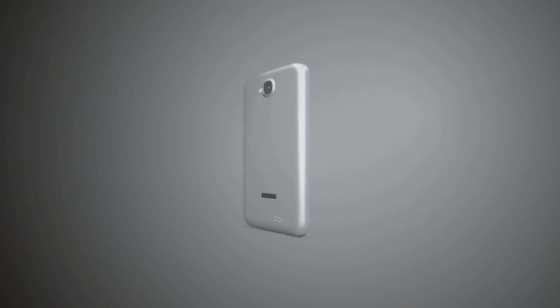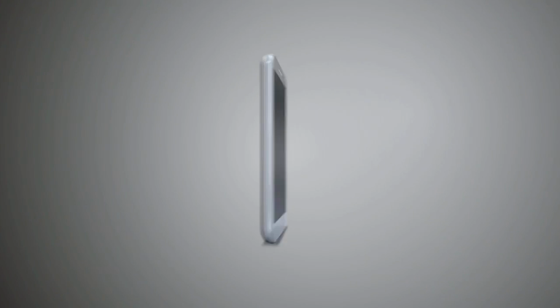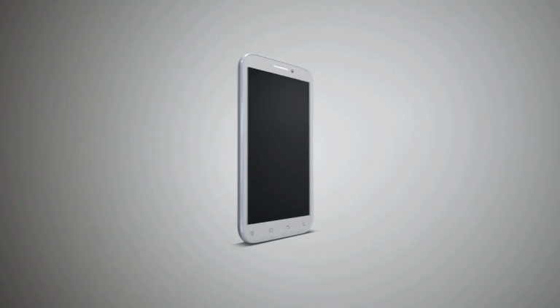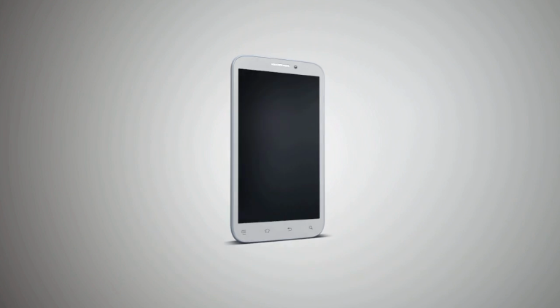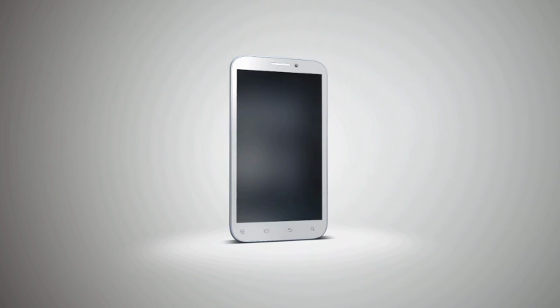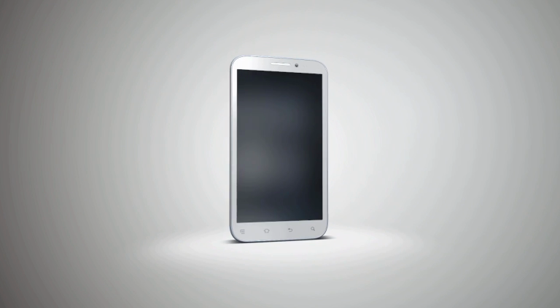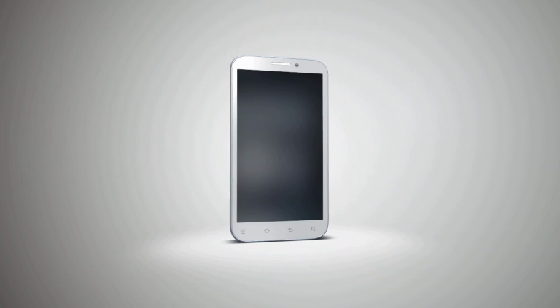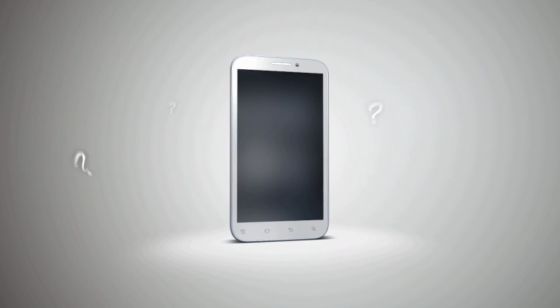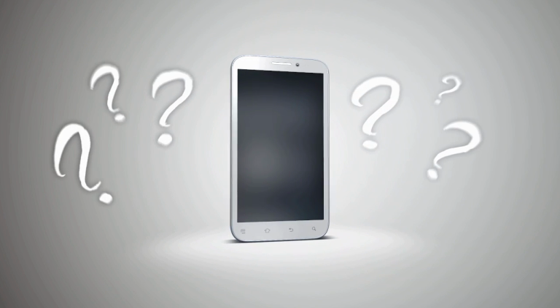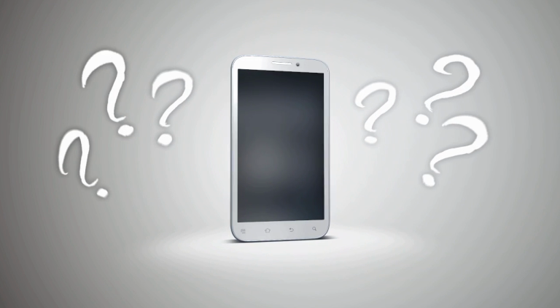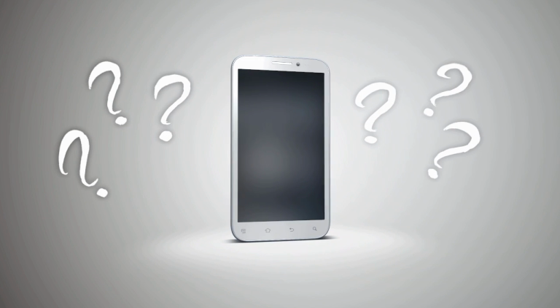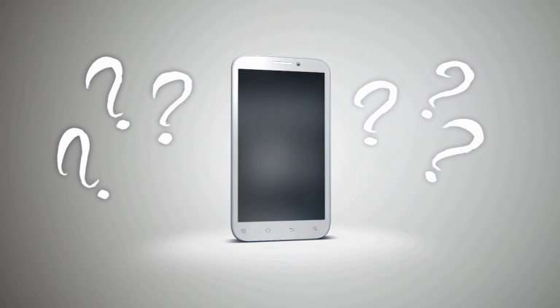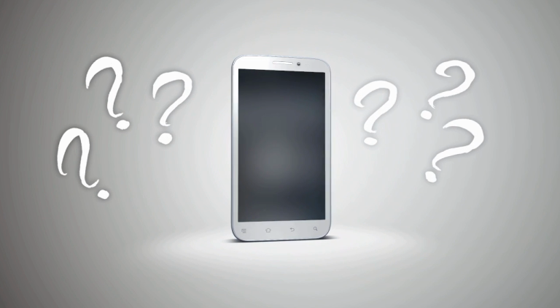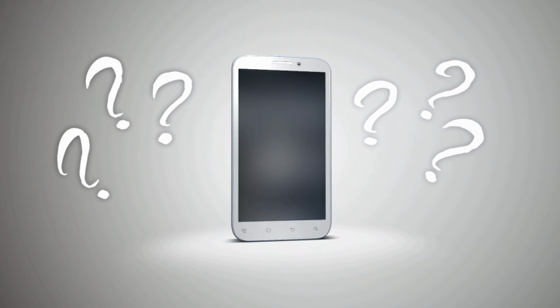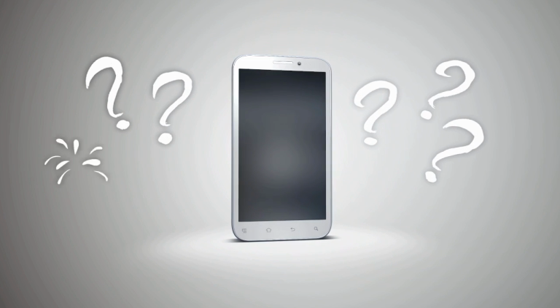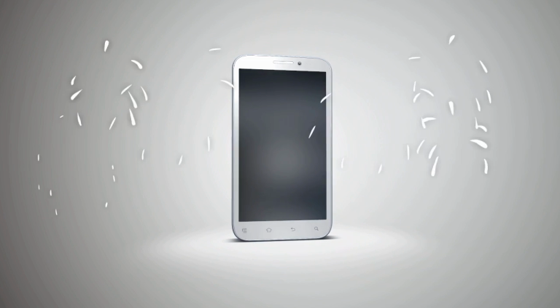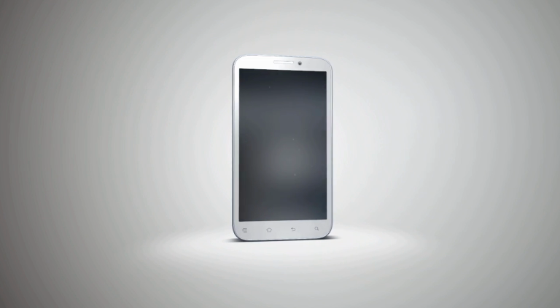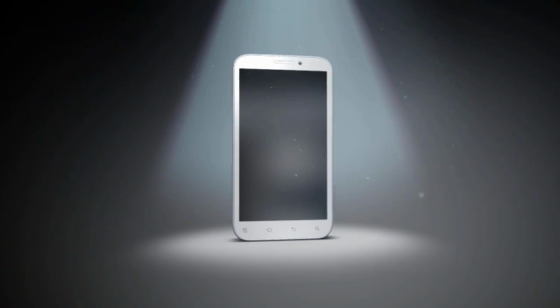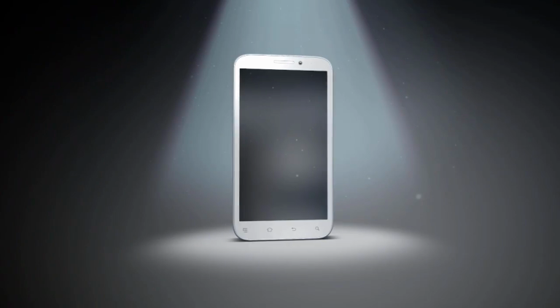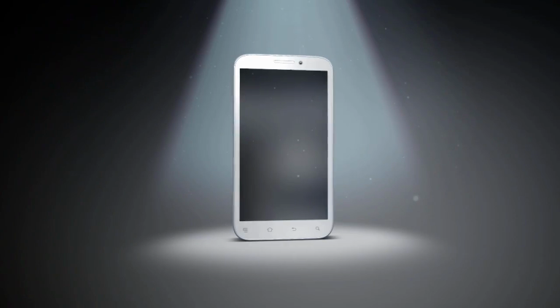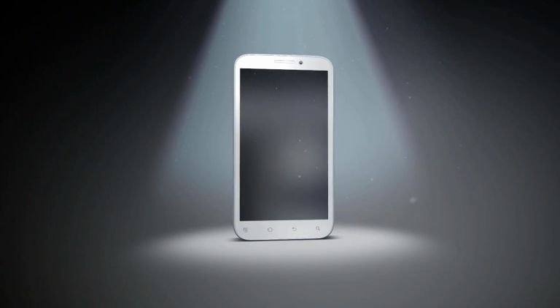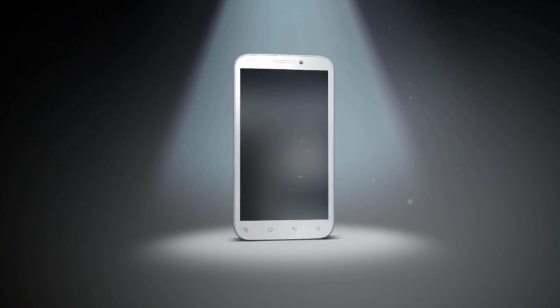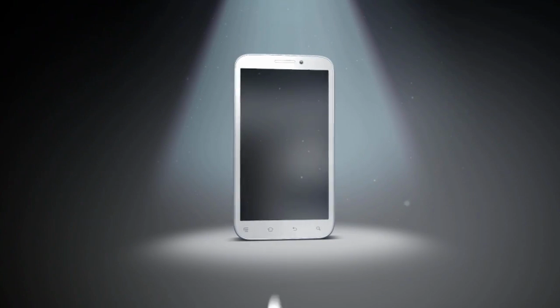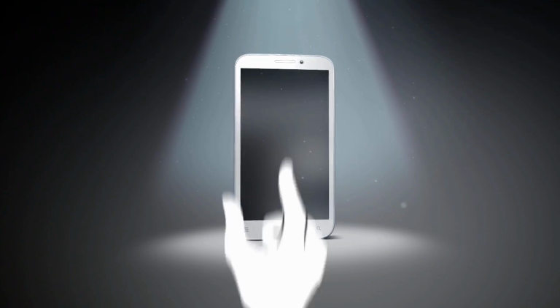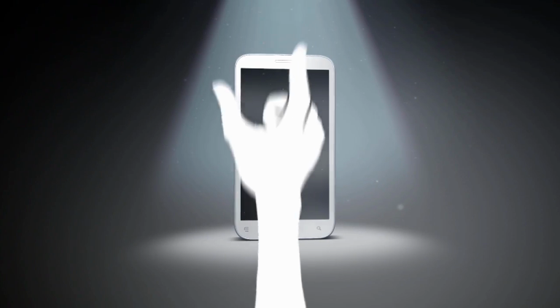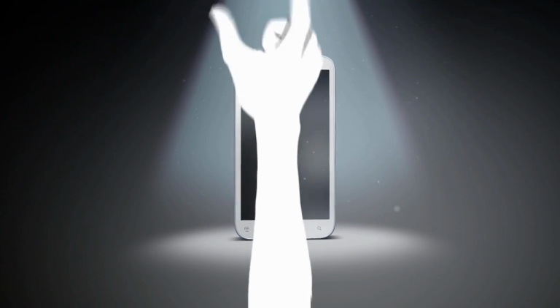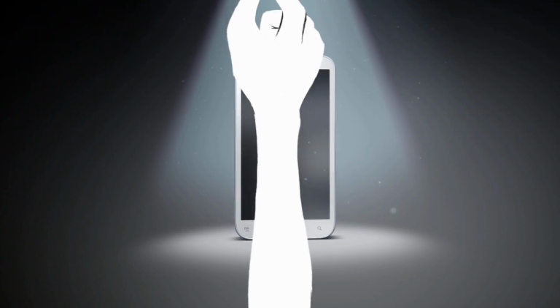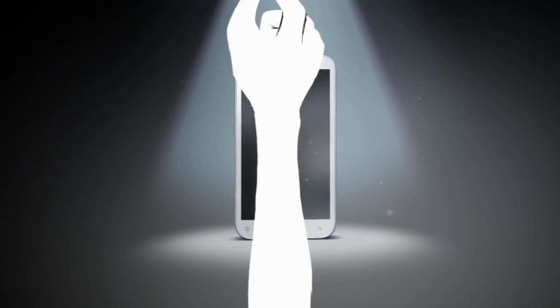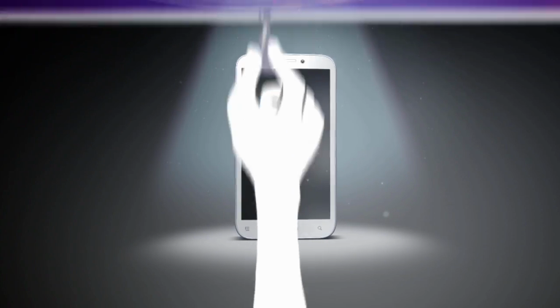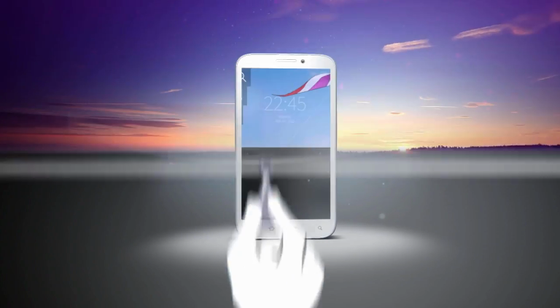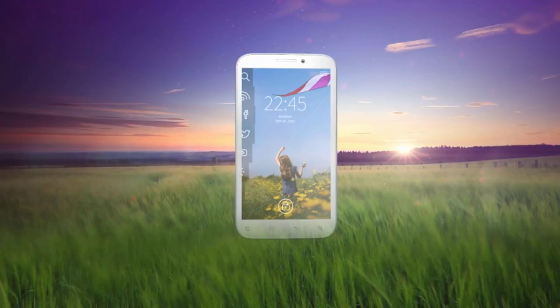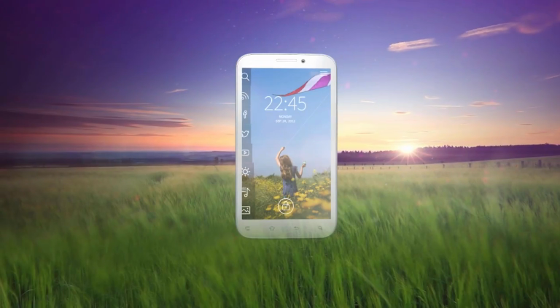Looking for a lock screen app? Forget everything you knew about lock screens. Download Start and get ready to be amazed.